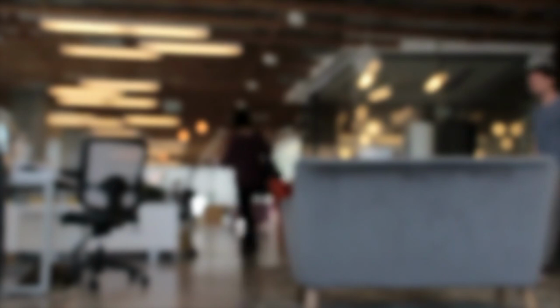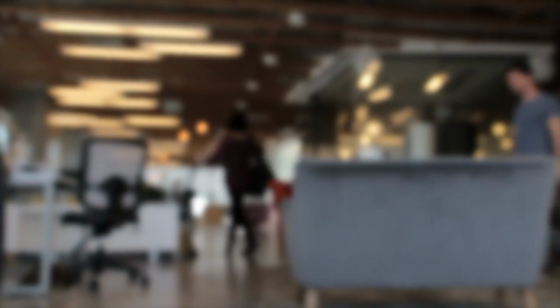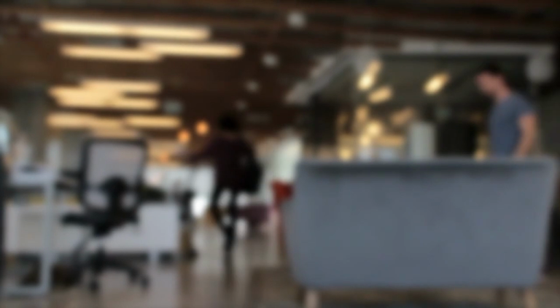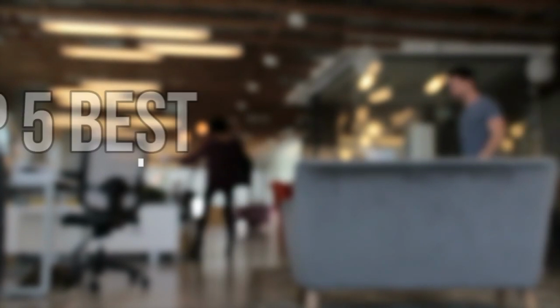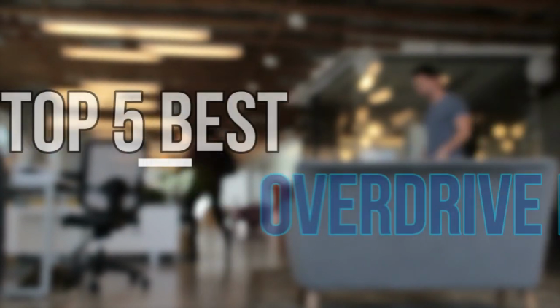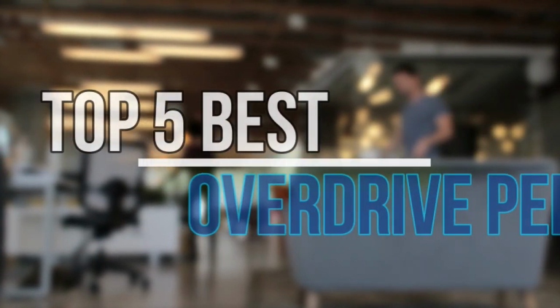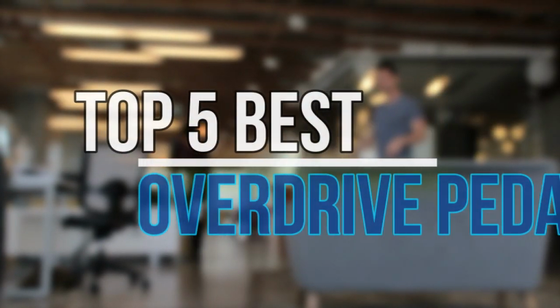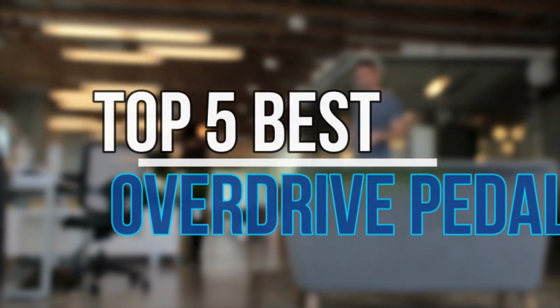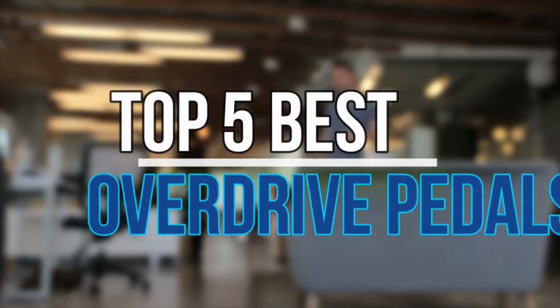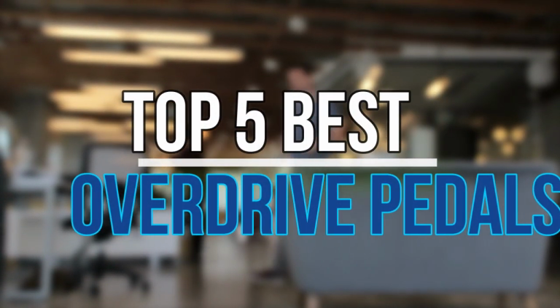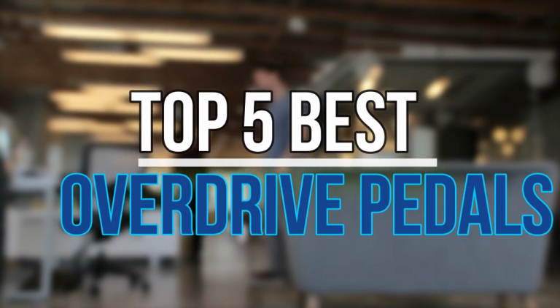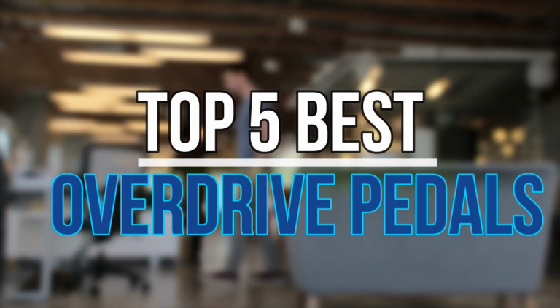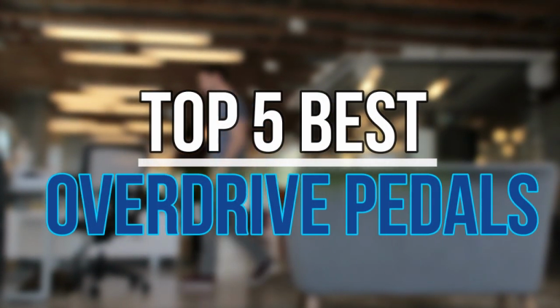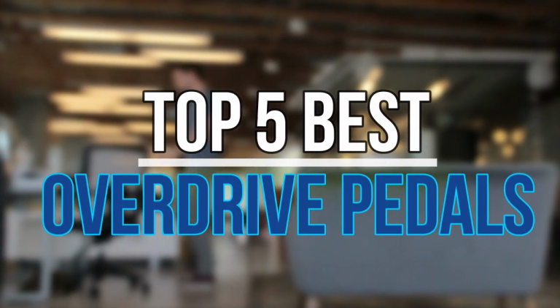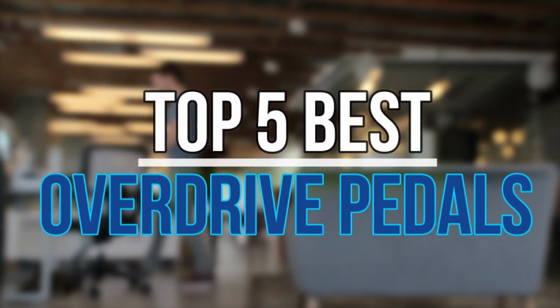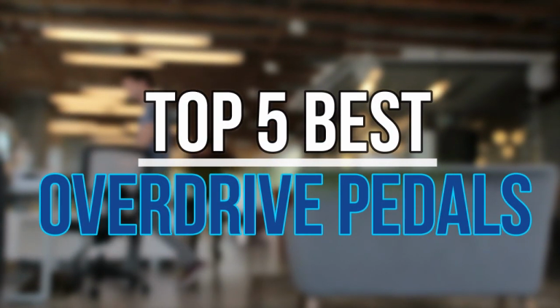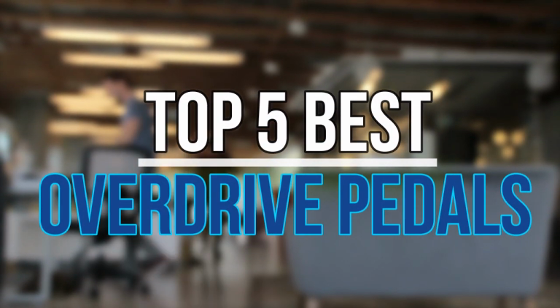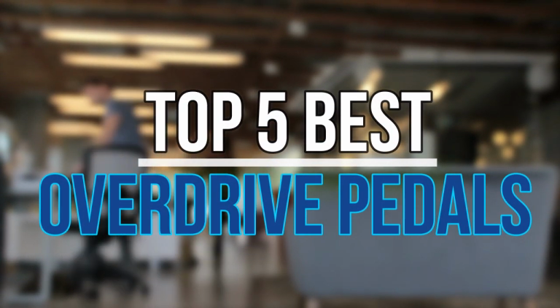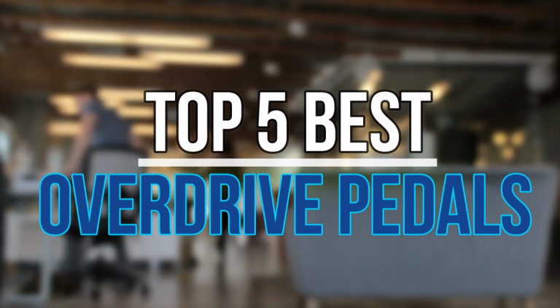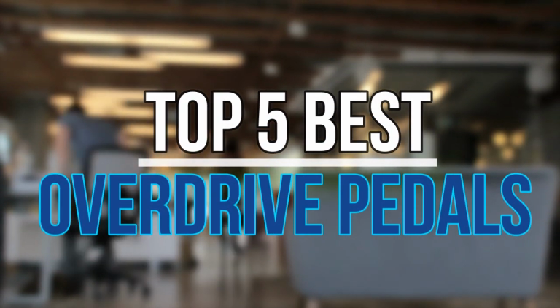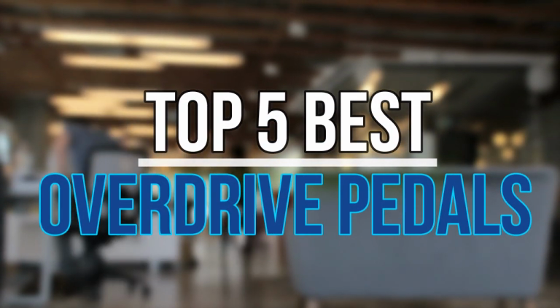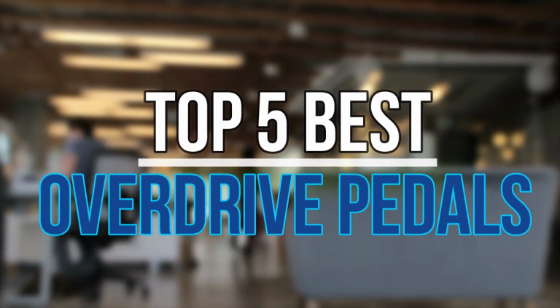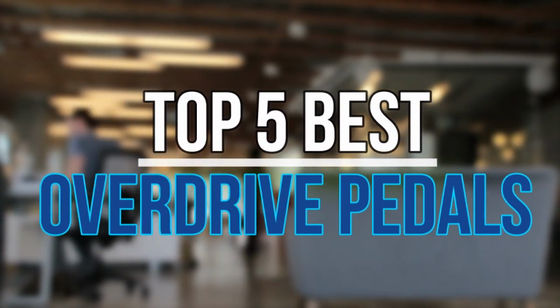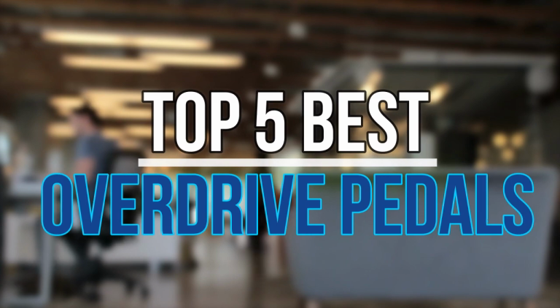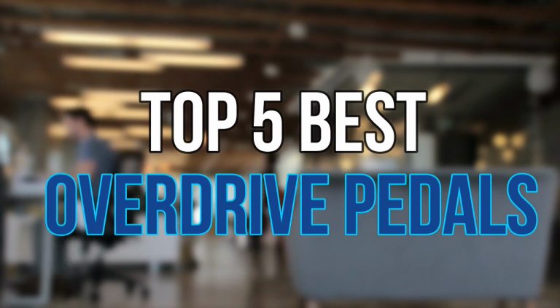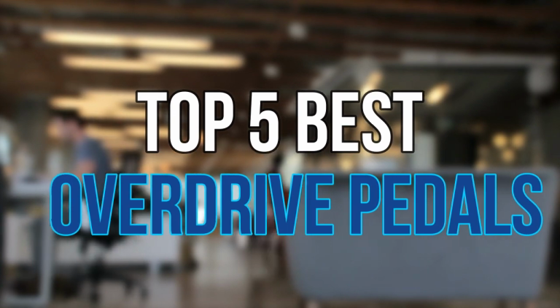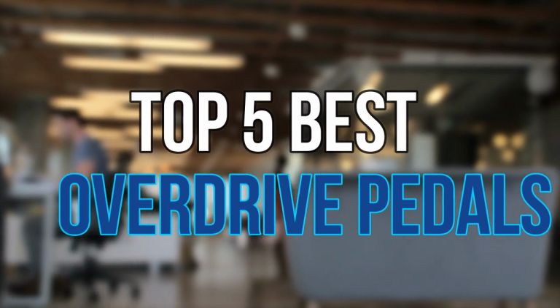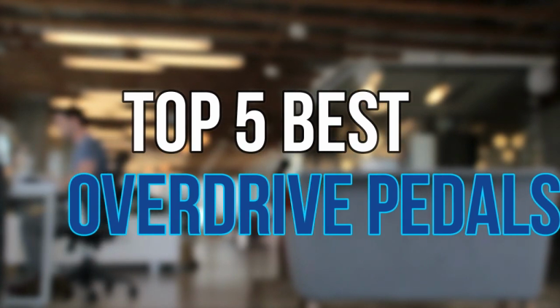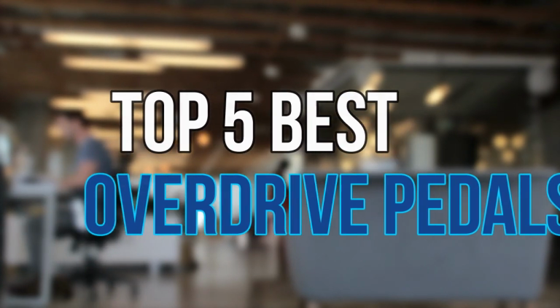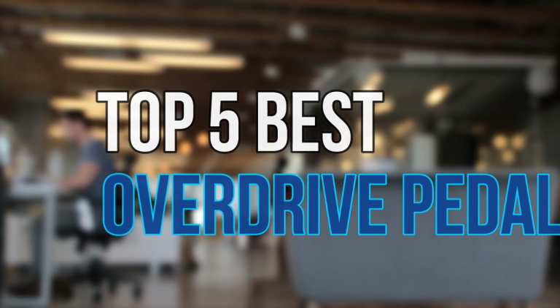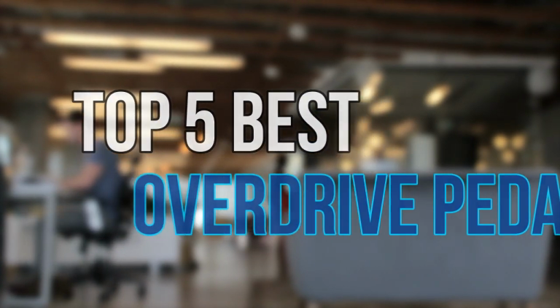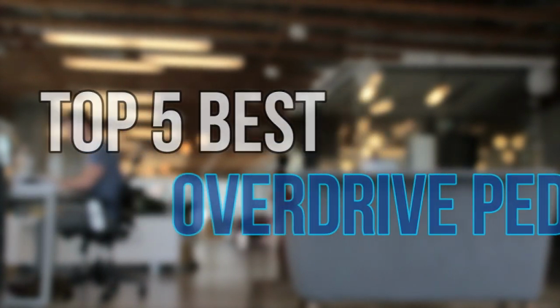Hello guys, today in this video we are going to help you find out the best overdrive pedals on the market. Let's get started with the list.